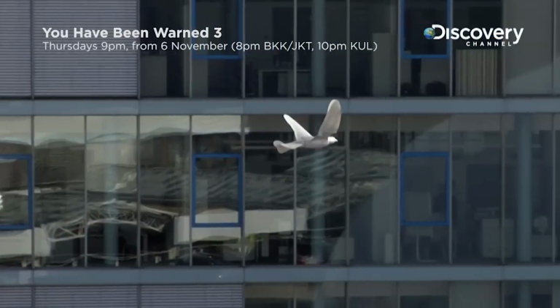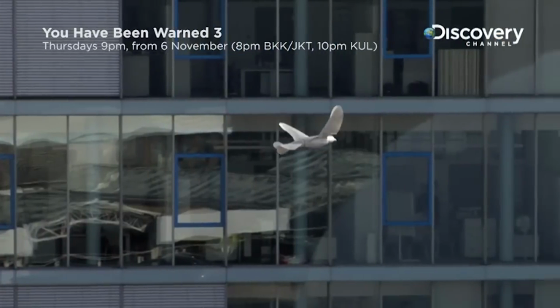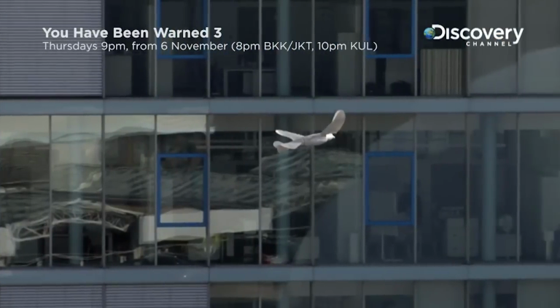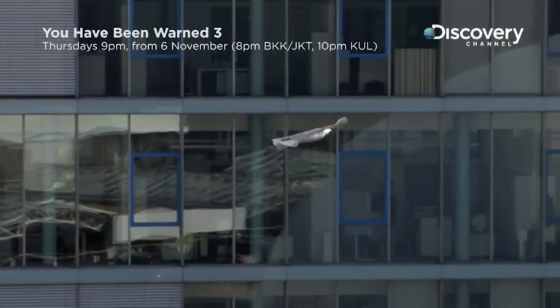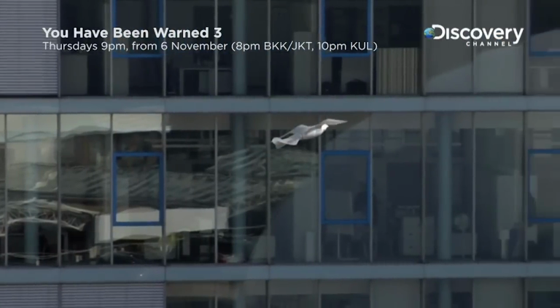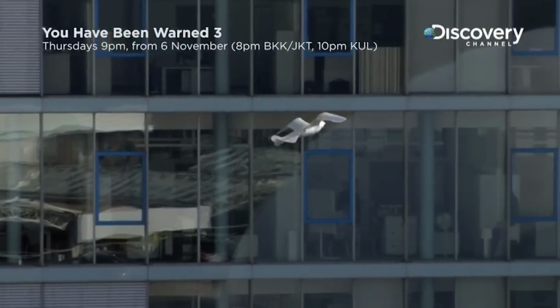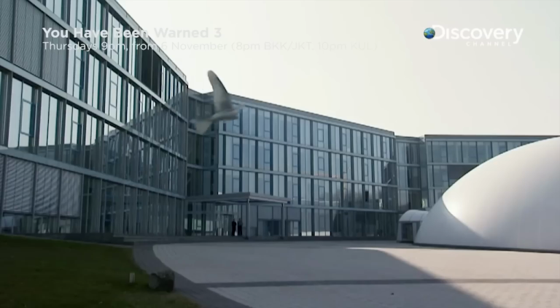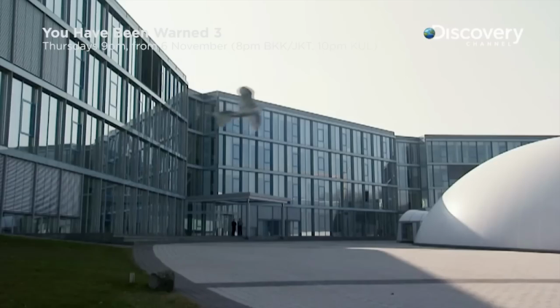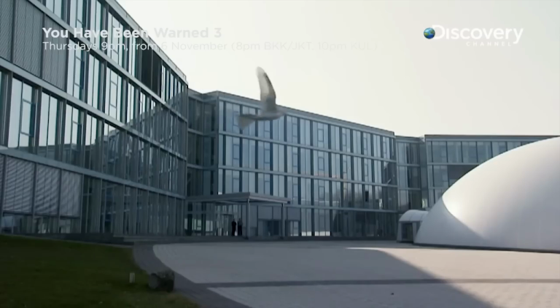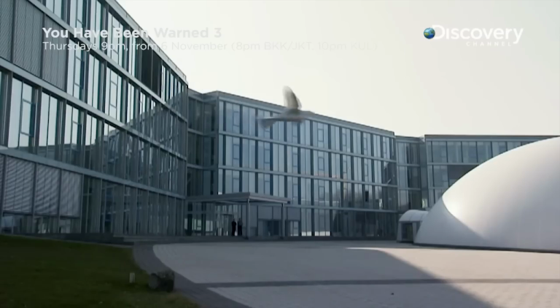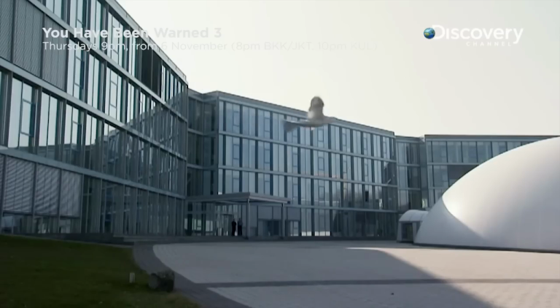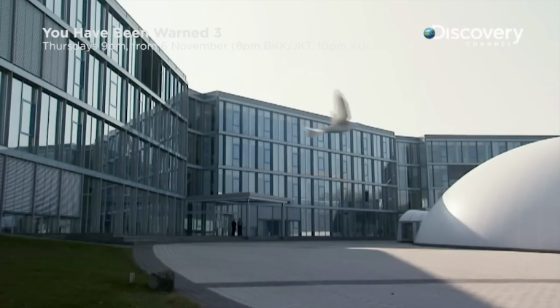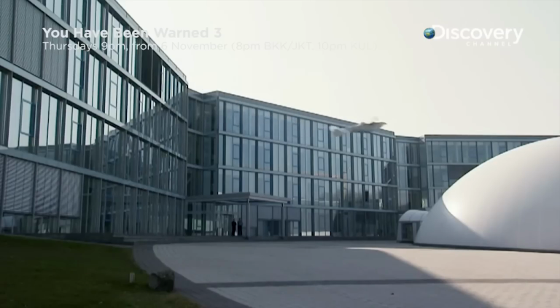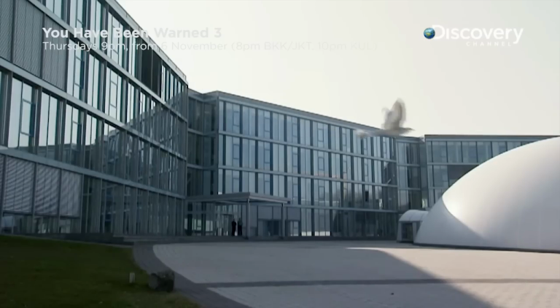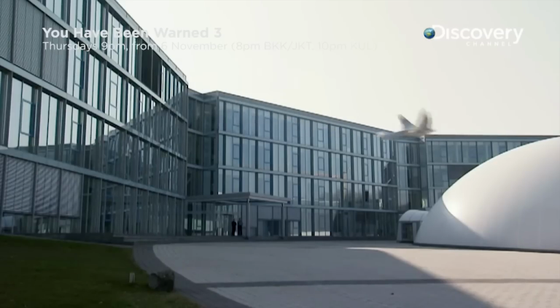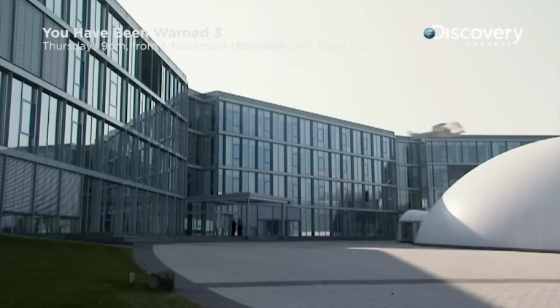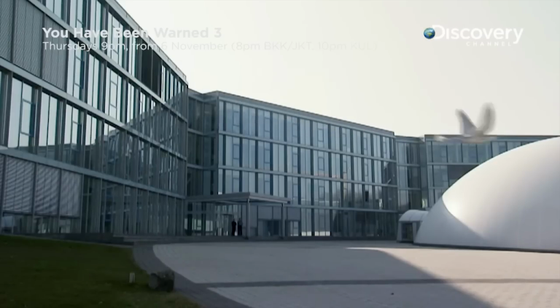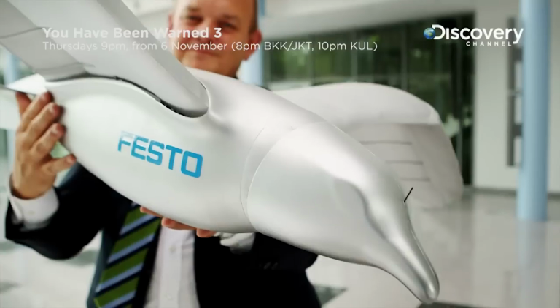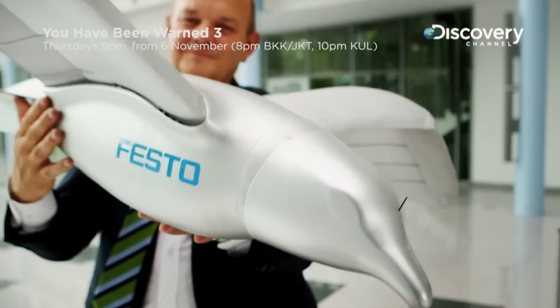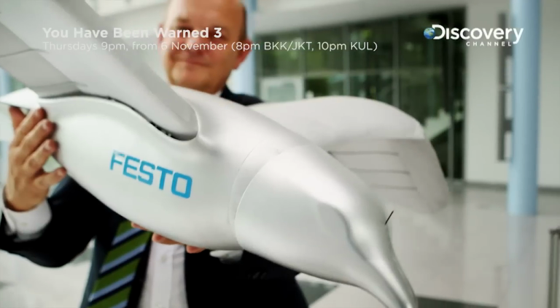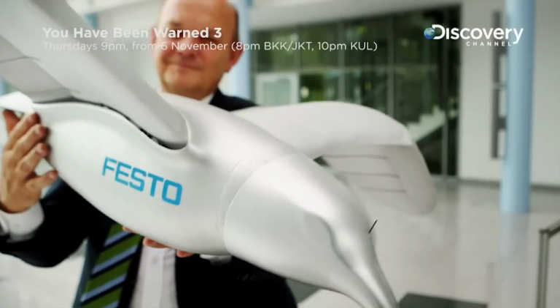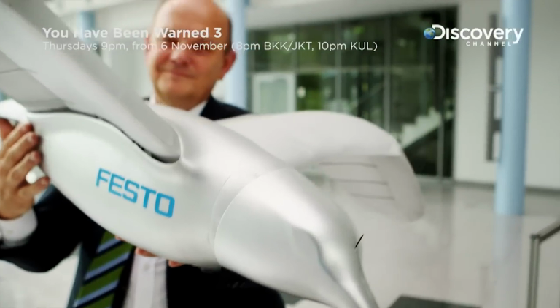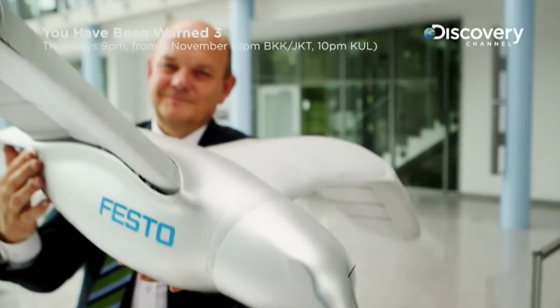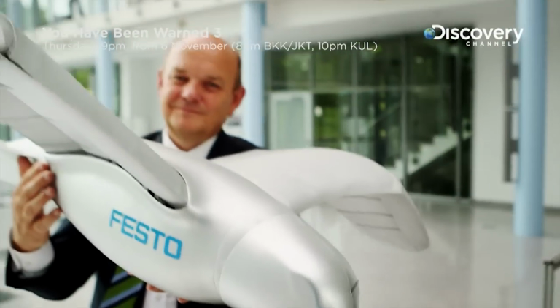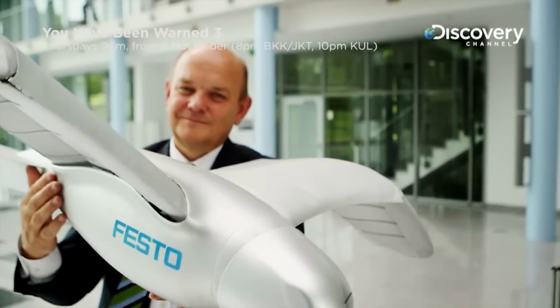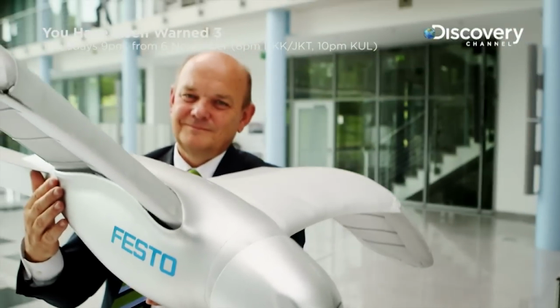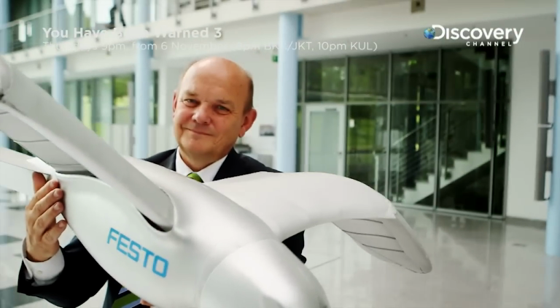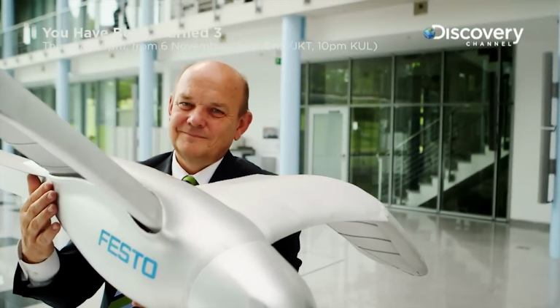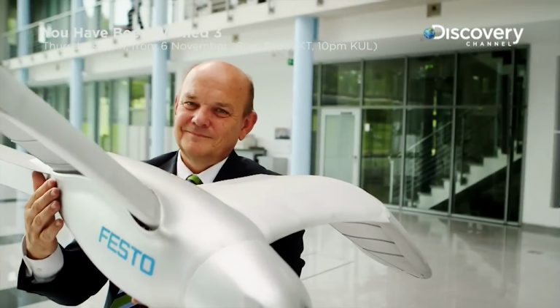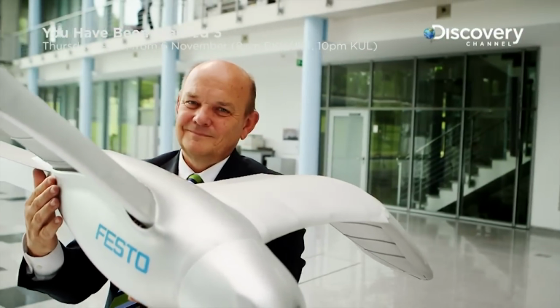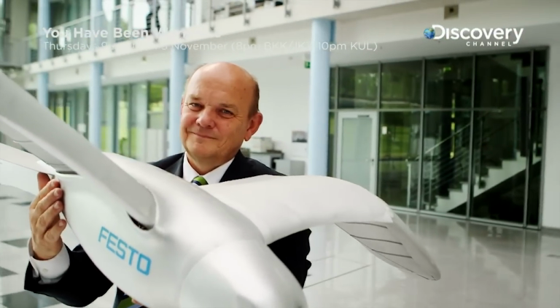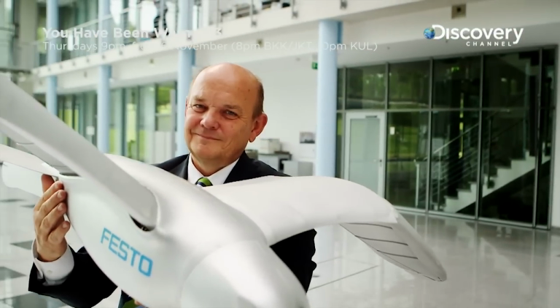To find out more, we flew to Germany to speak to the man behind the video, Dr. Heinrich Frondsek.